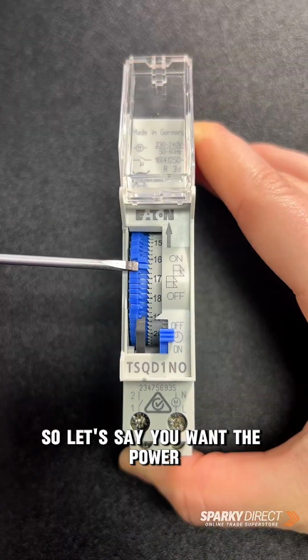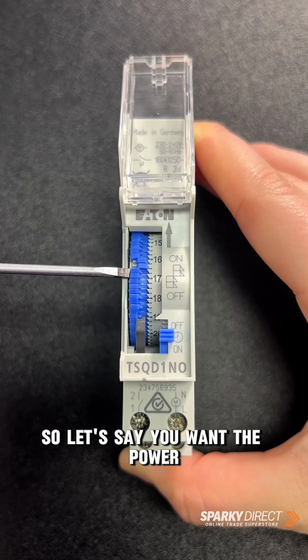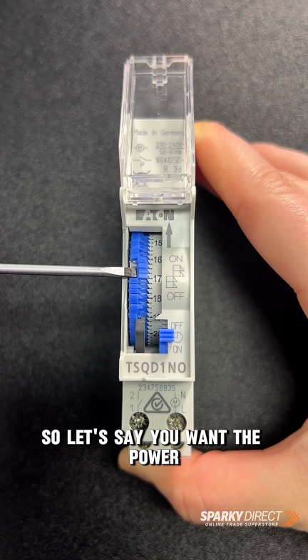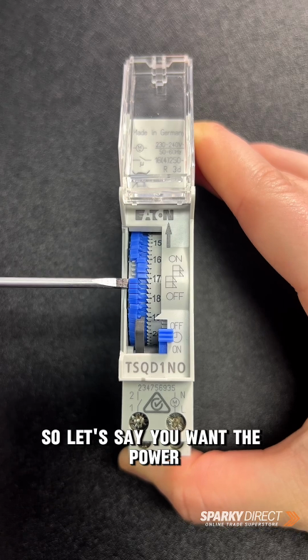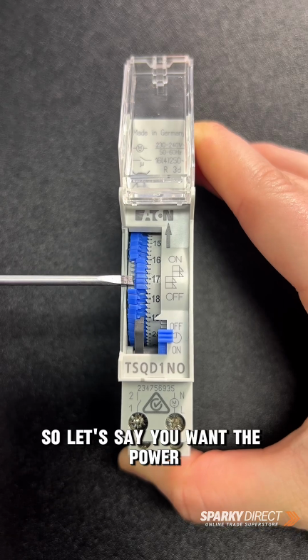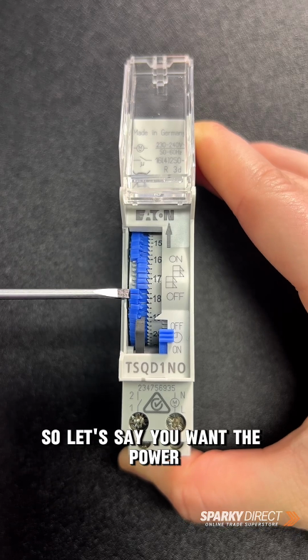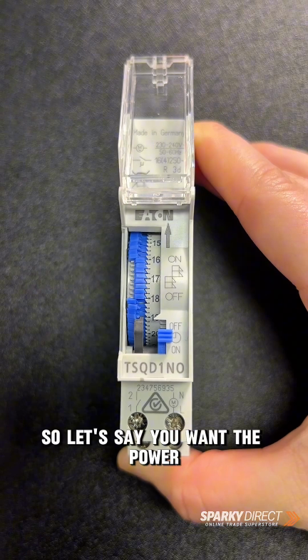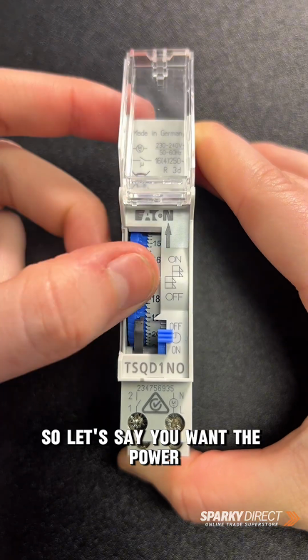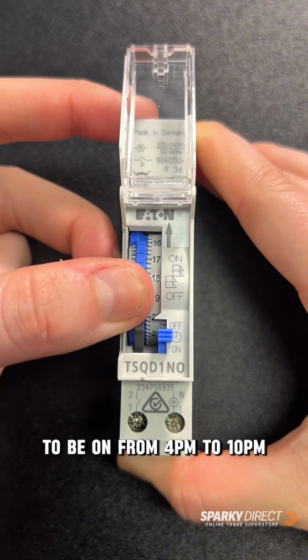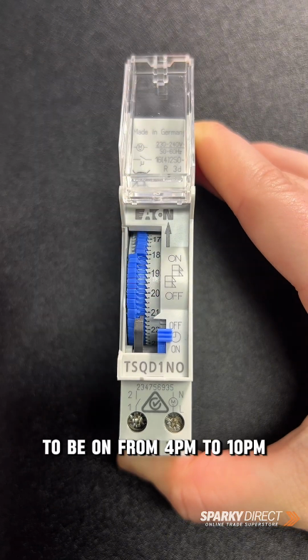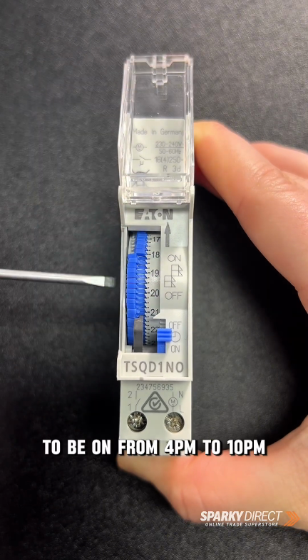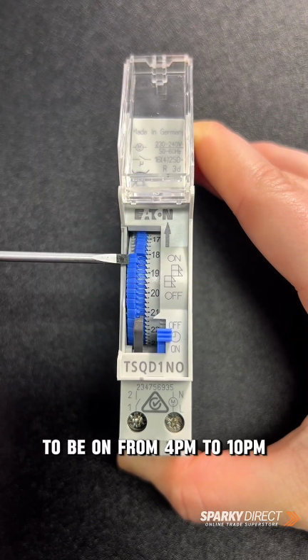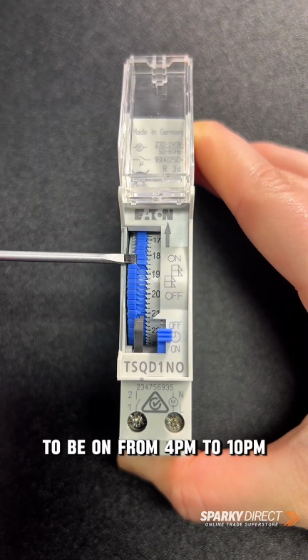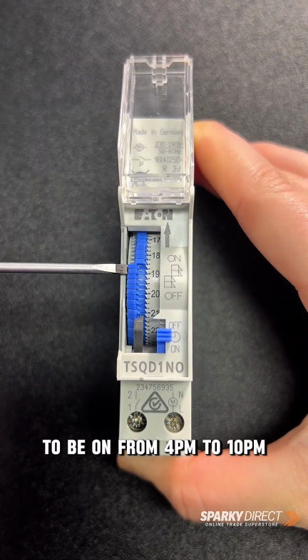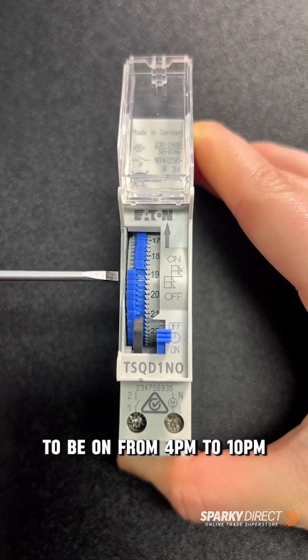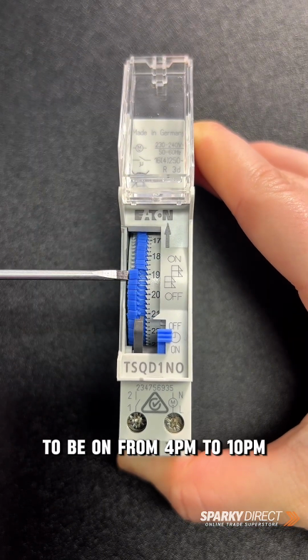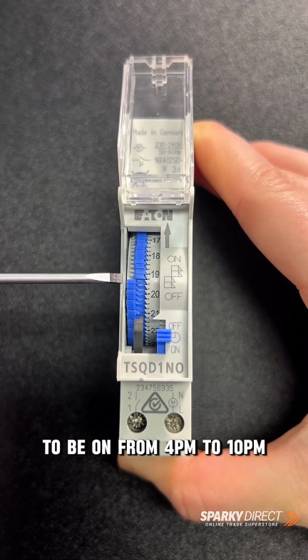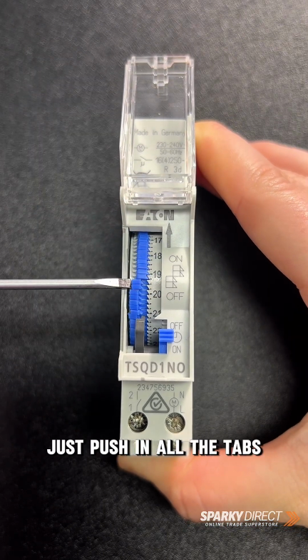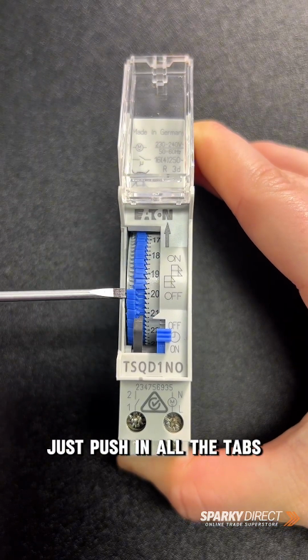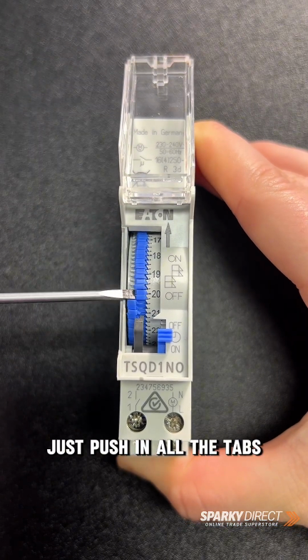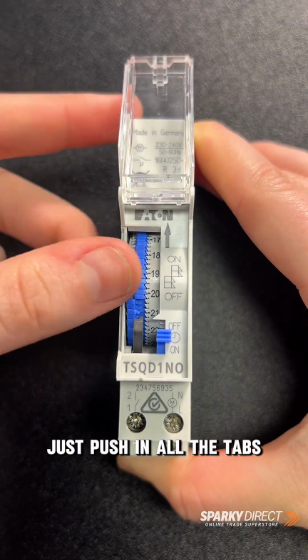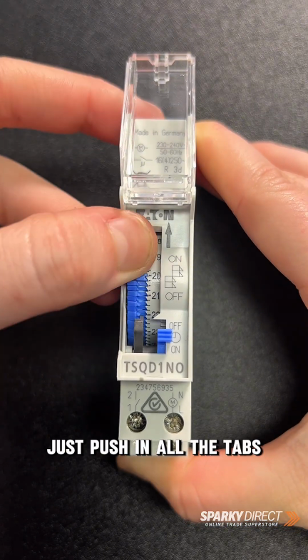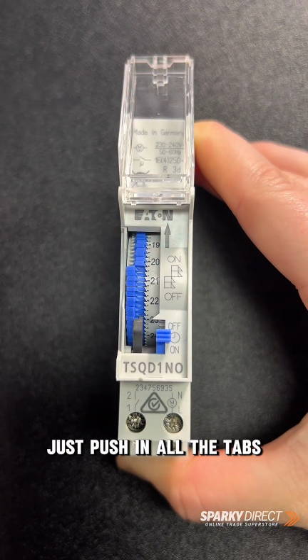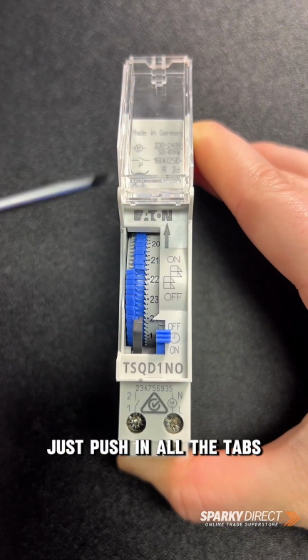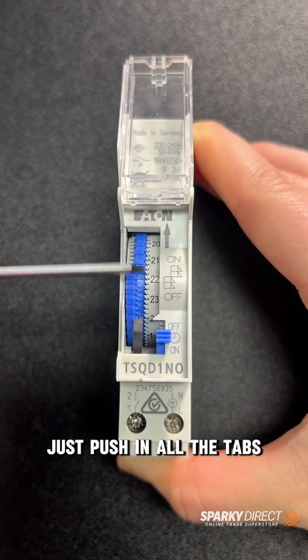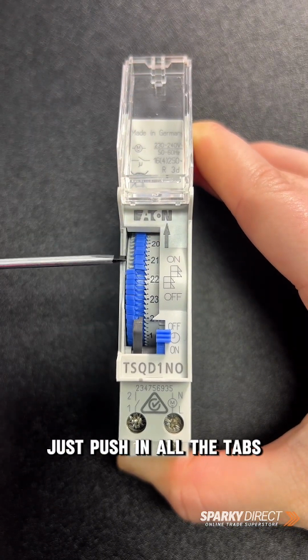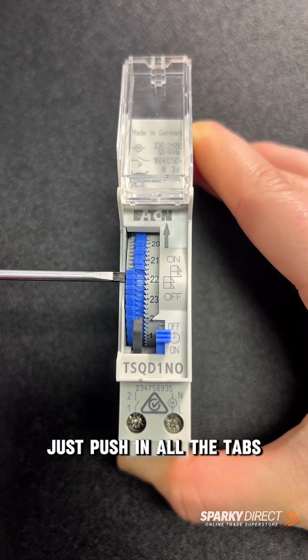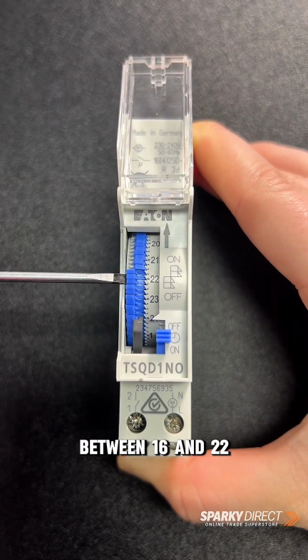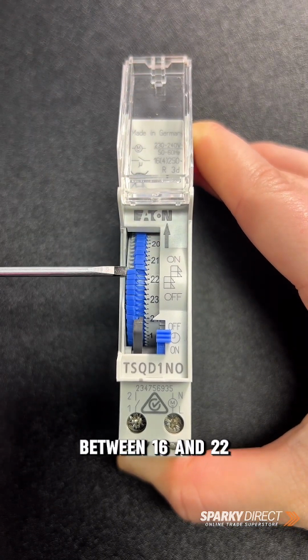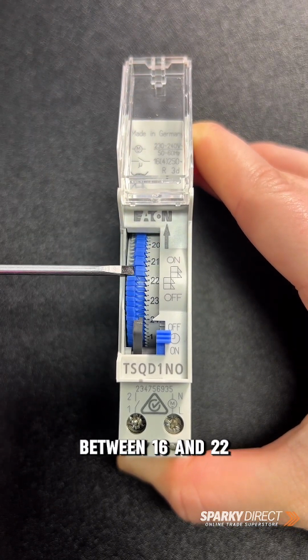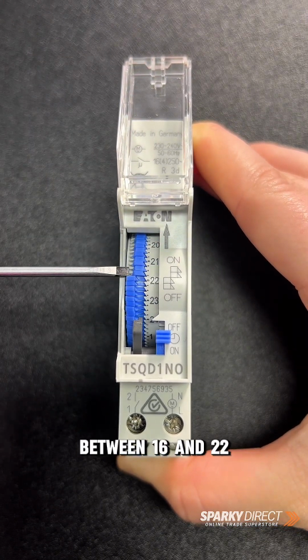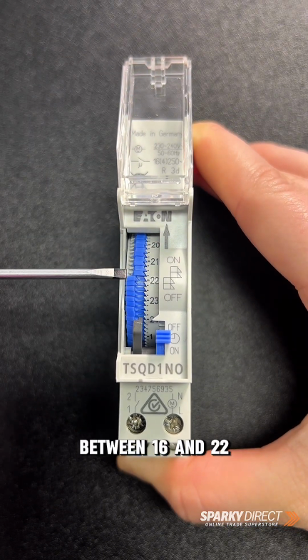So let's say you want the power to be on from 4 p.m. to 10 p.m. — just push in all the tabs between 16 and 22.